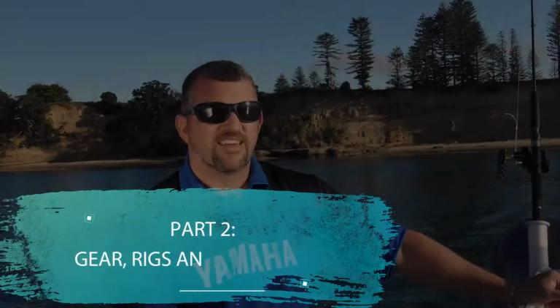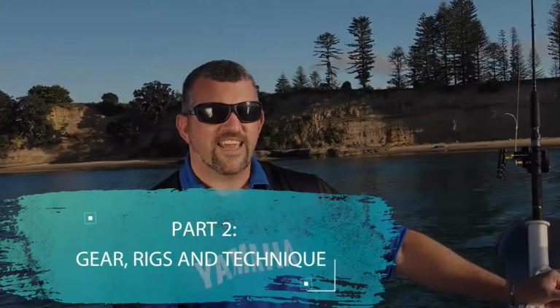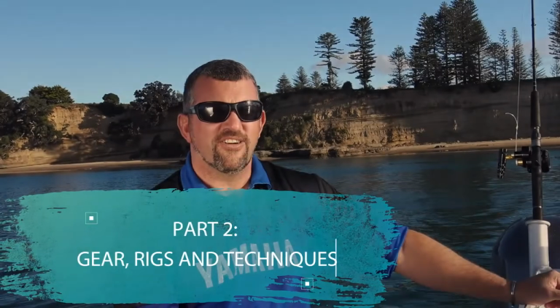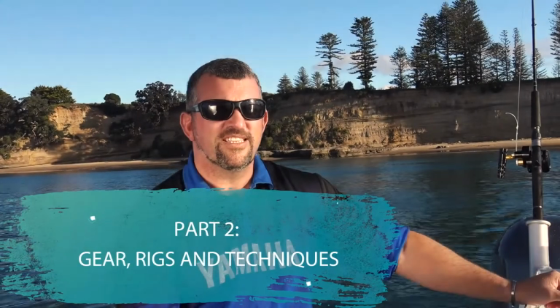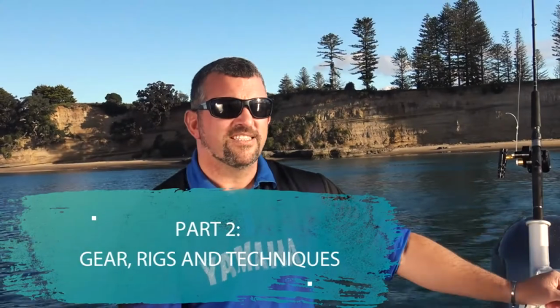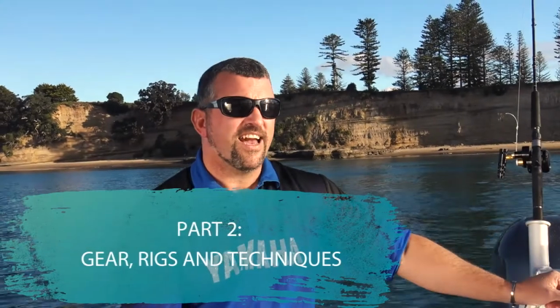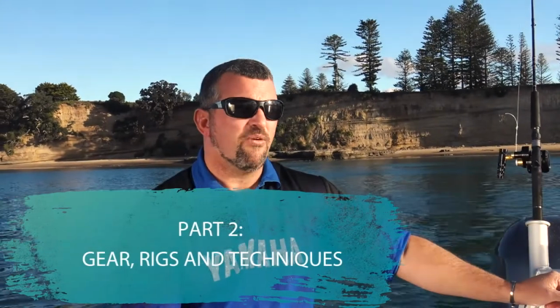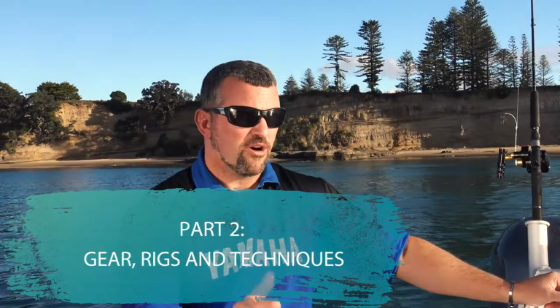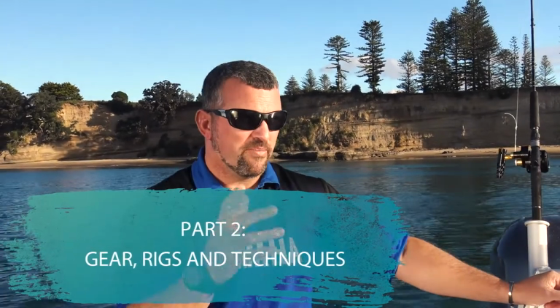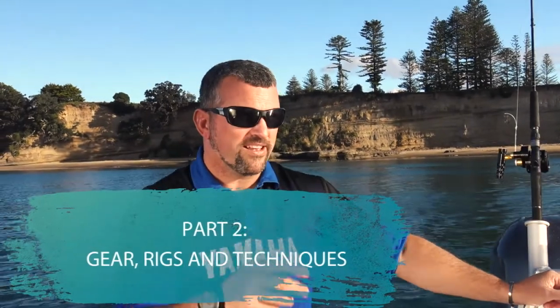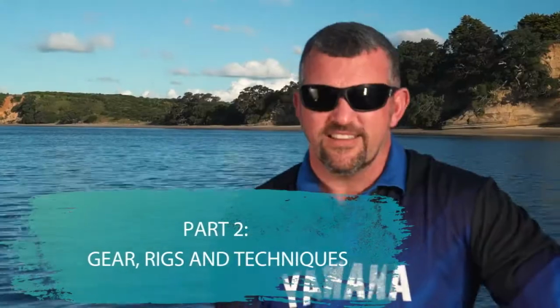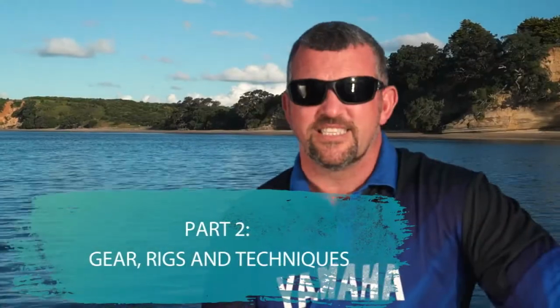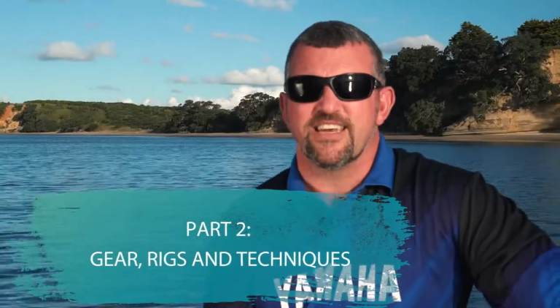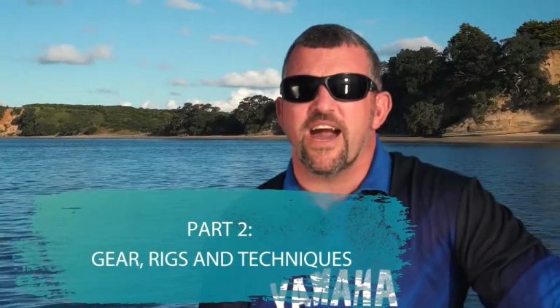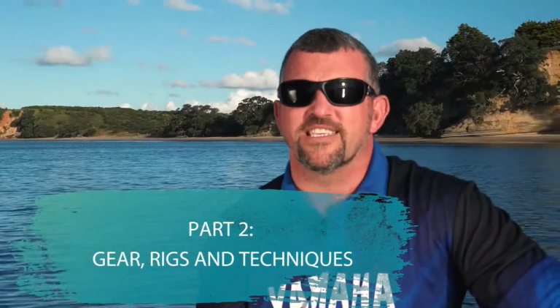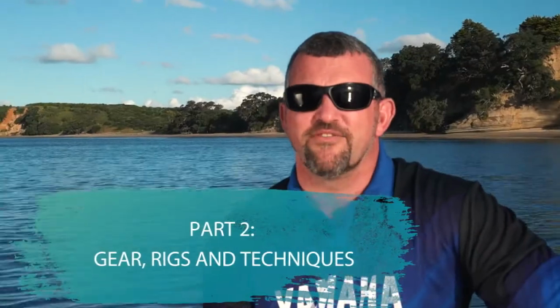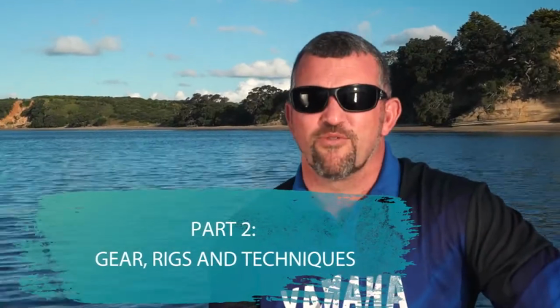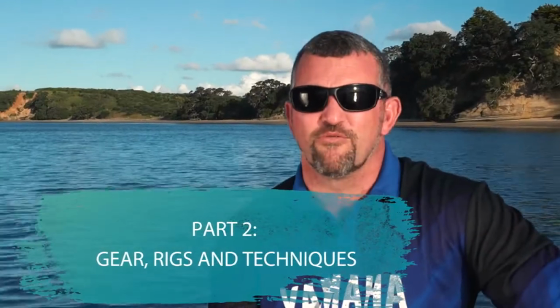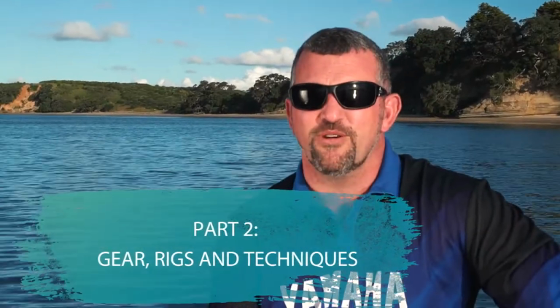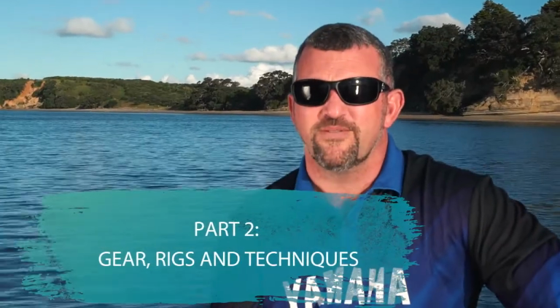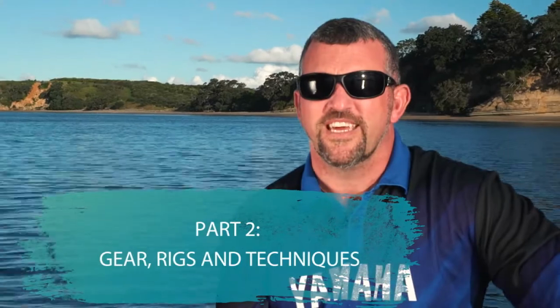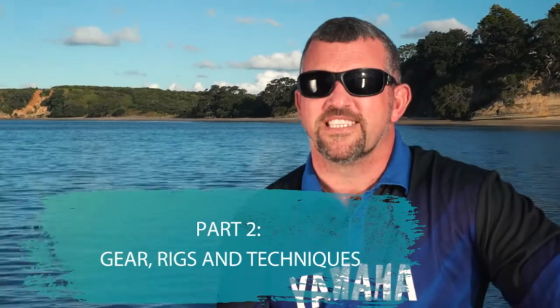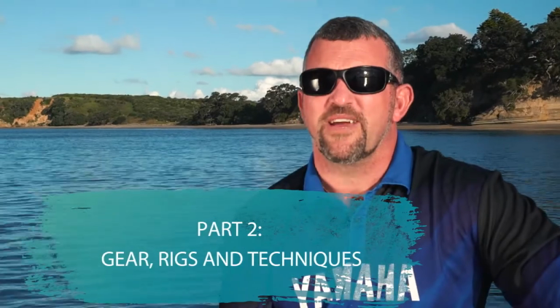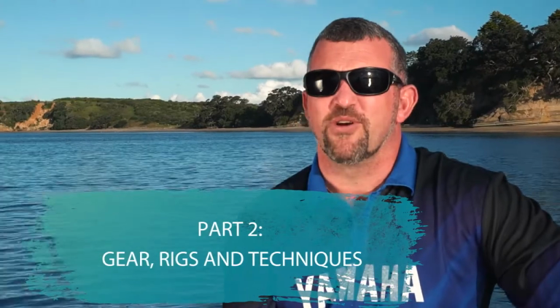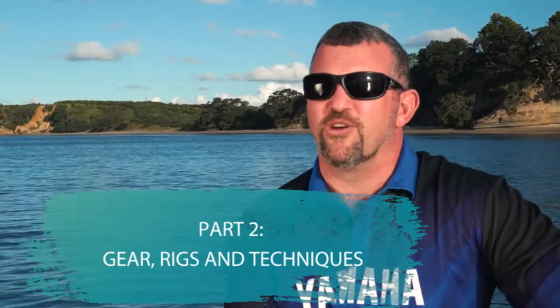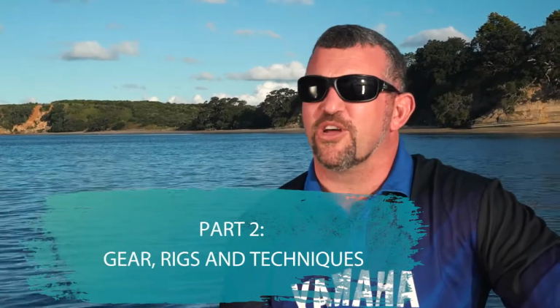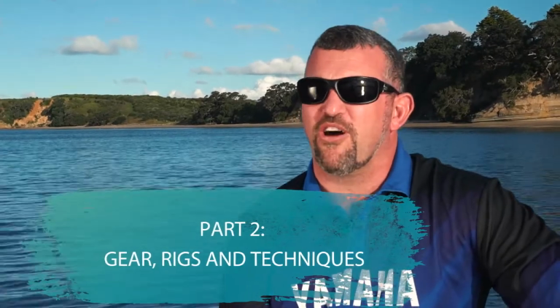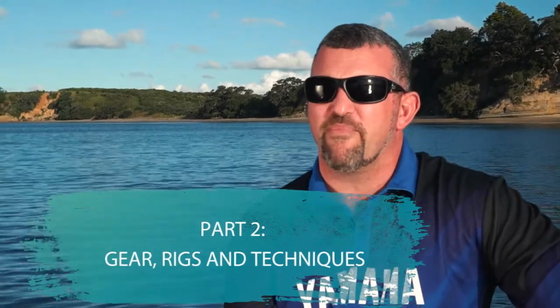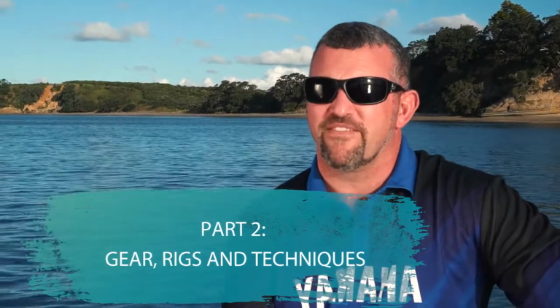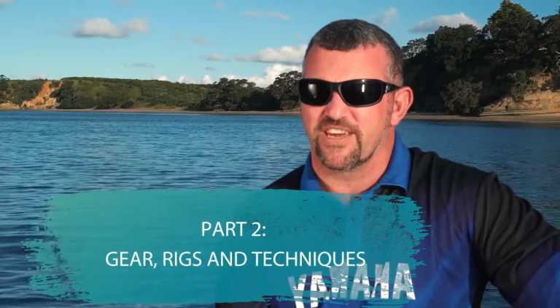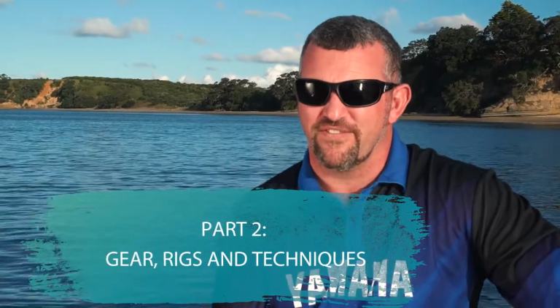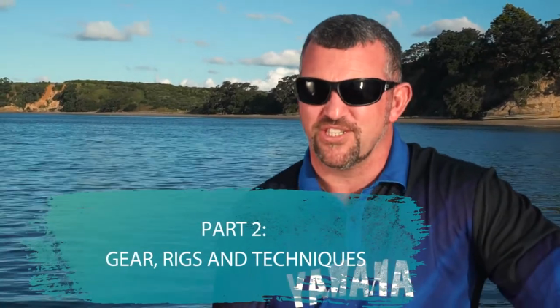G'day guys, welcome back. It's Marcus here from Rod and Reel, and today we're going to look at live baiting for kingfish.